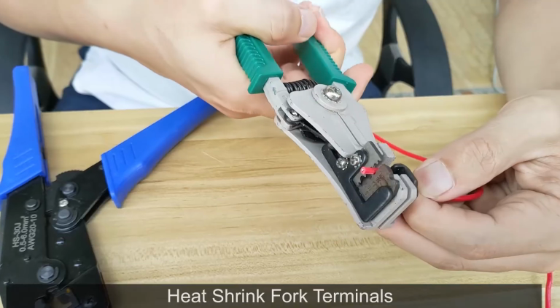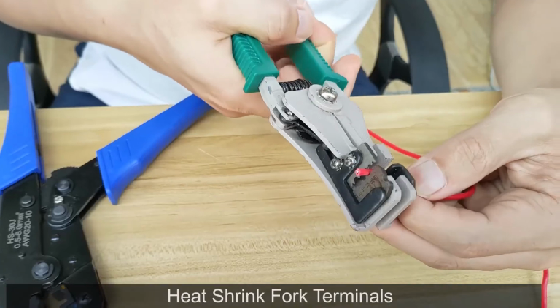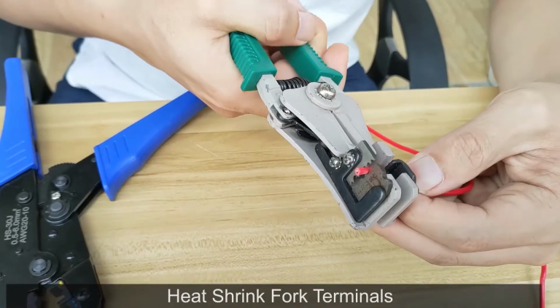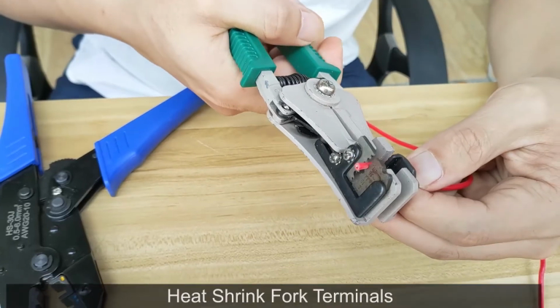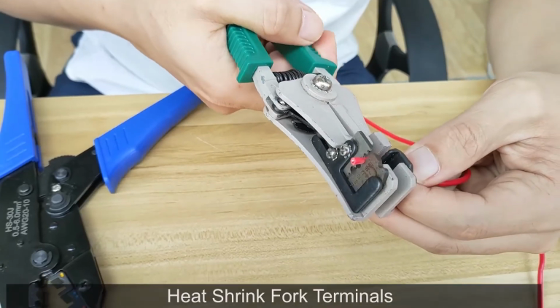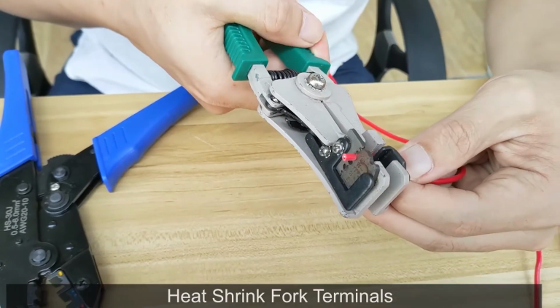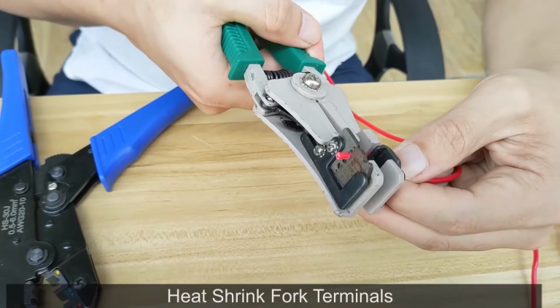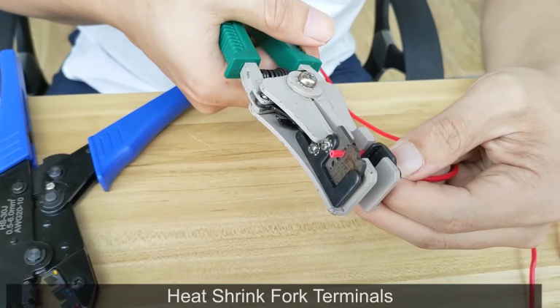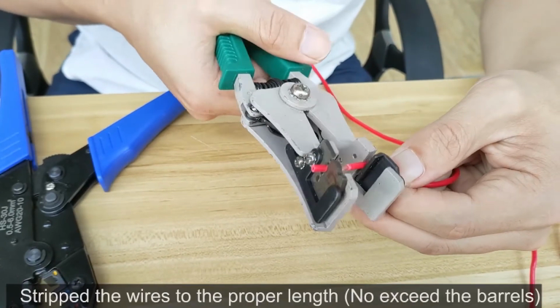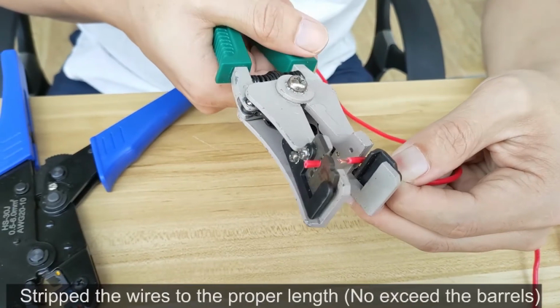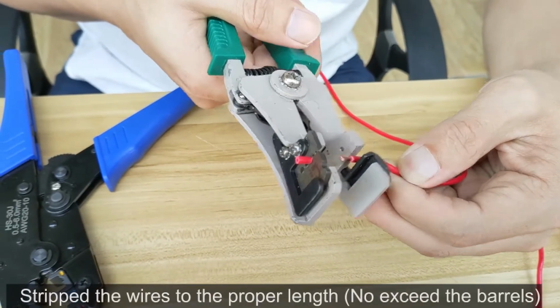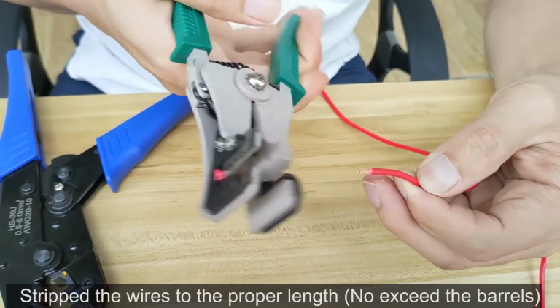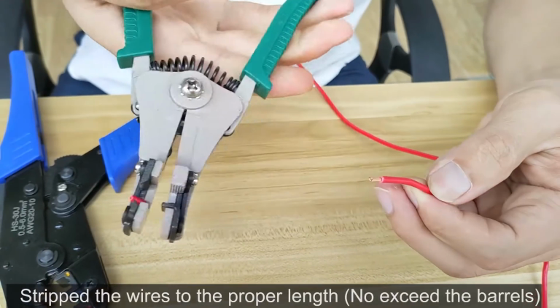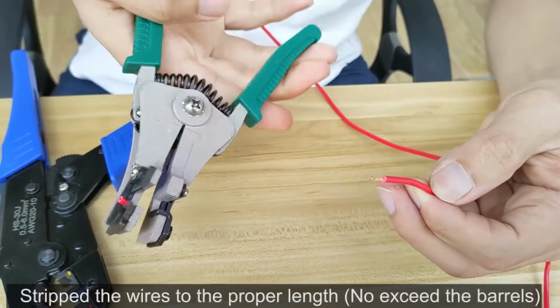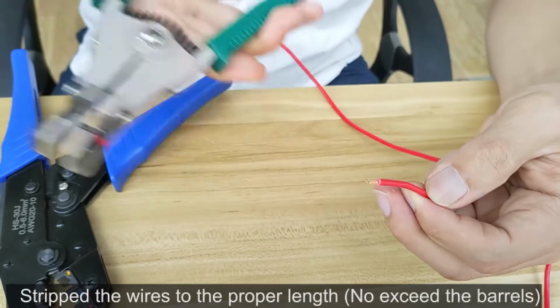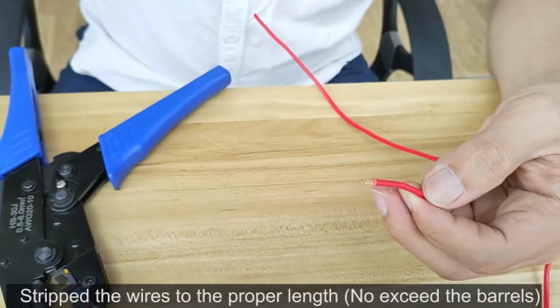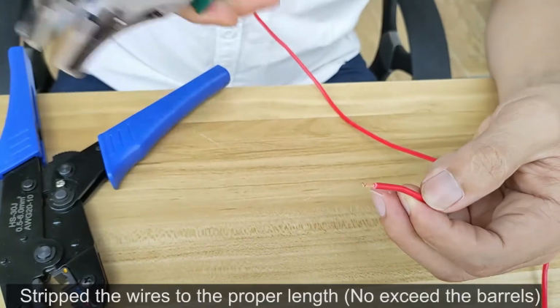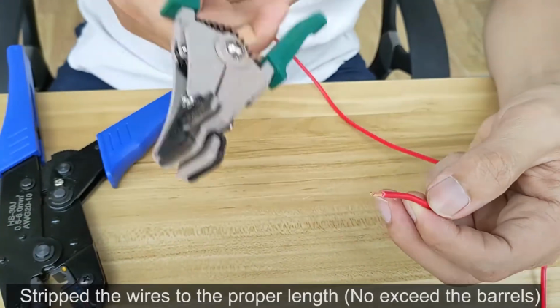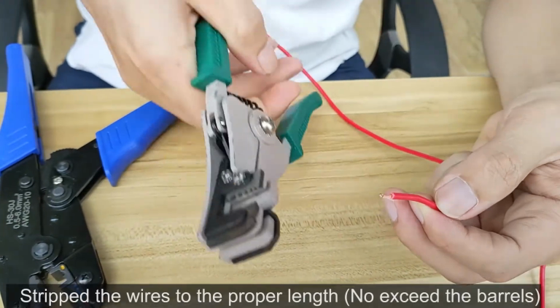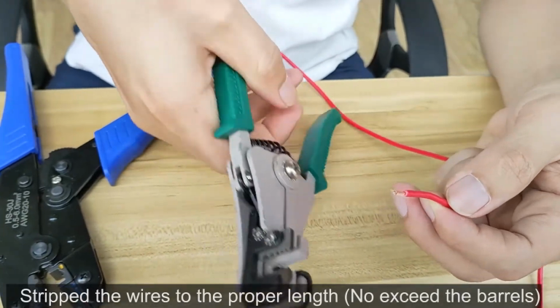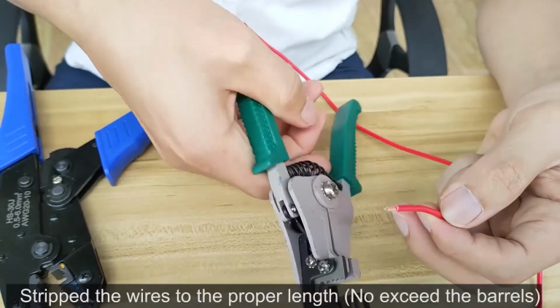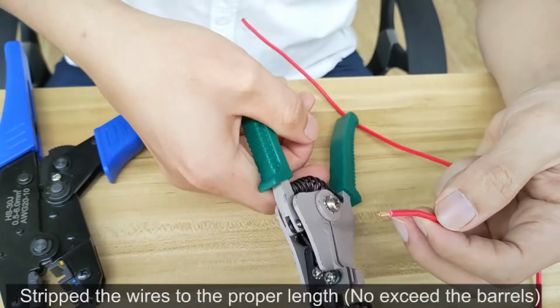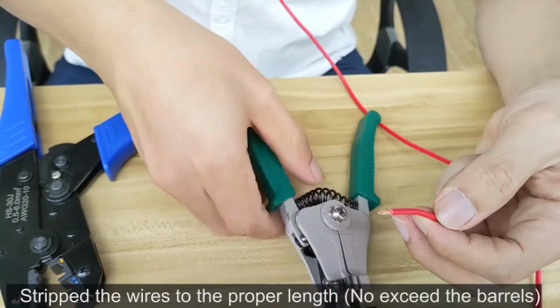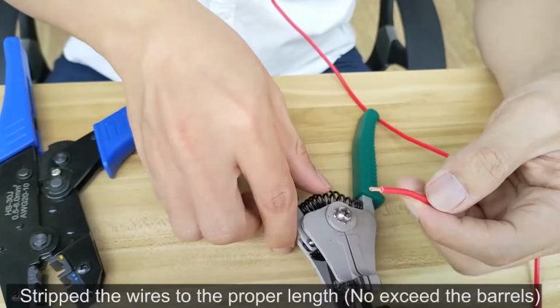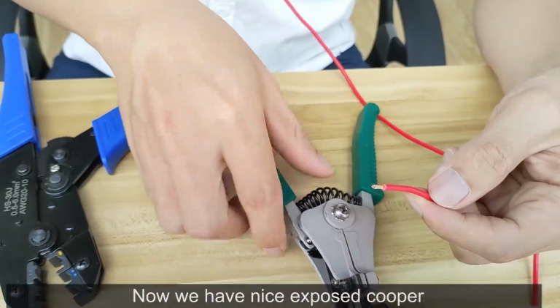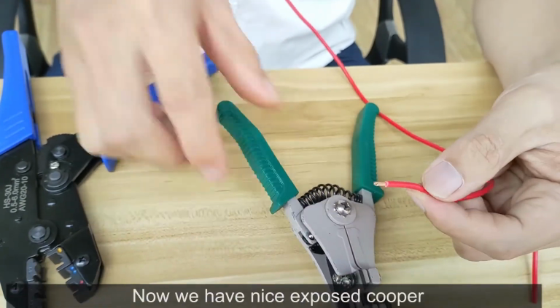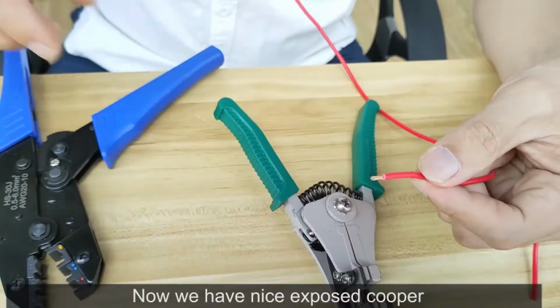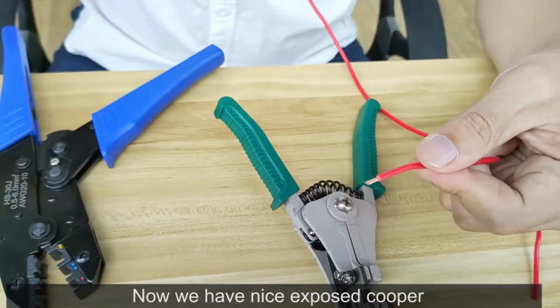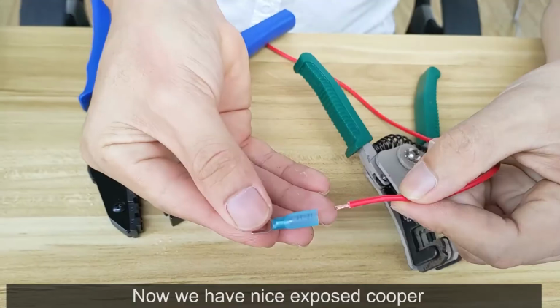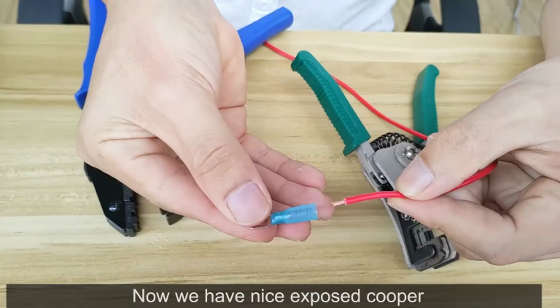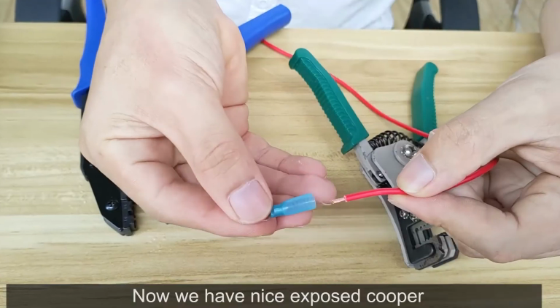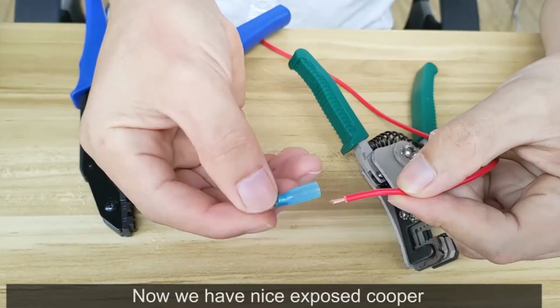Heat shrink fork terminals. Strip the wires to the proper length — do not exceed the barrel. Now we have nice exposed copper.